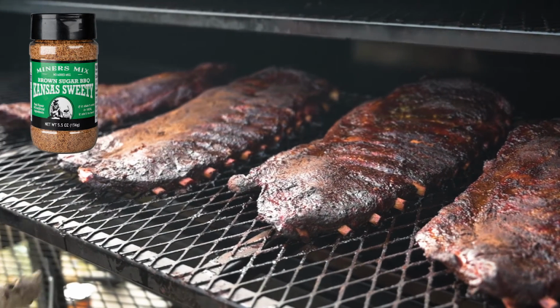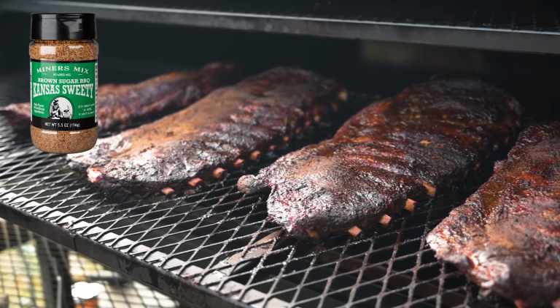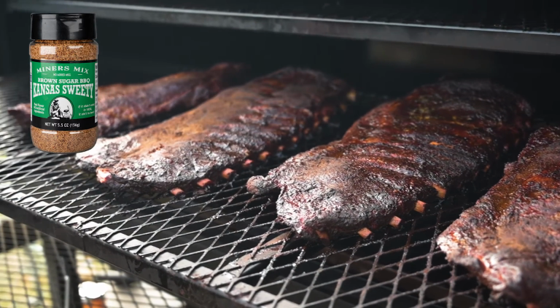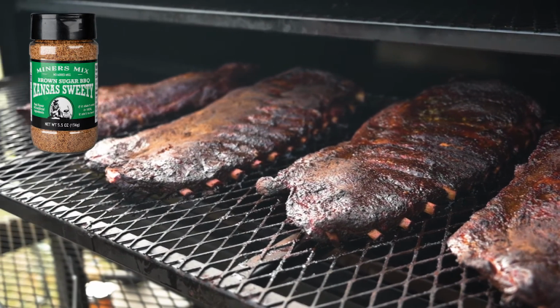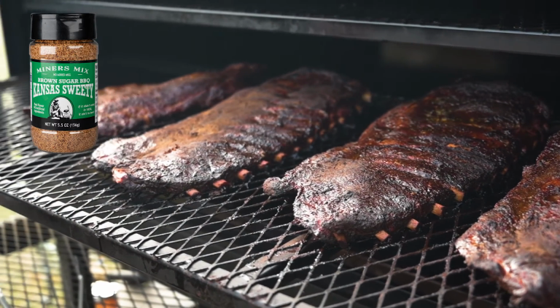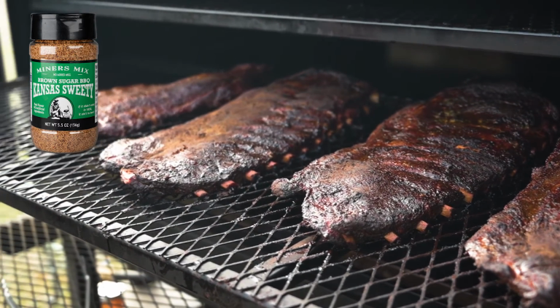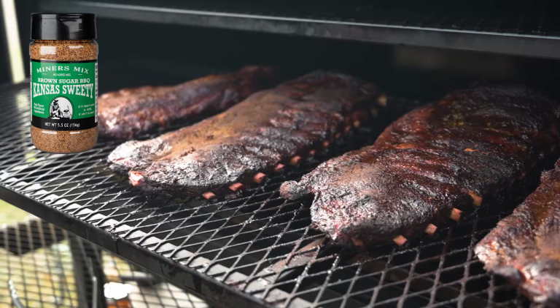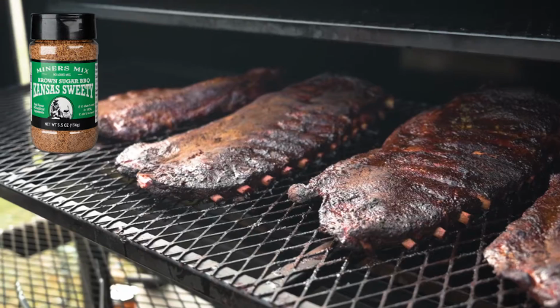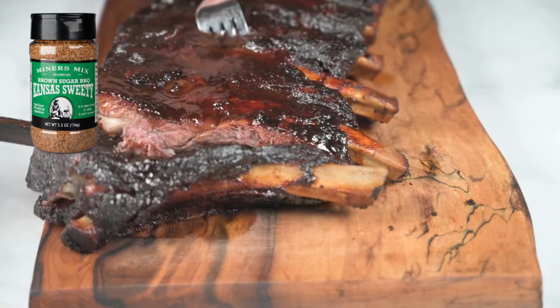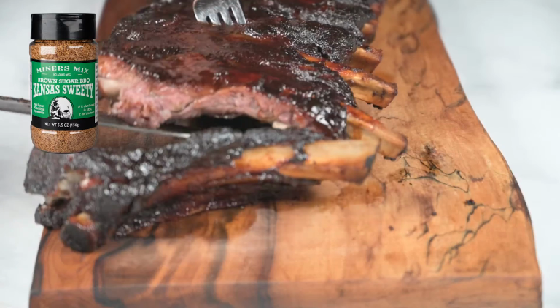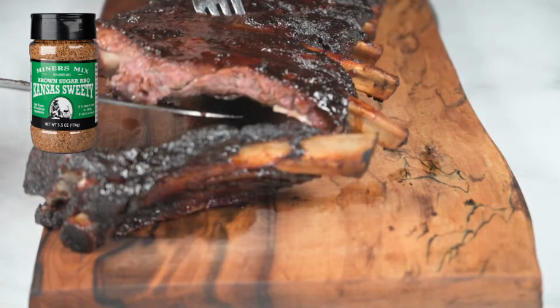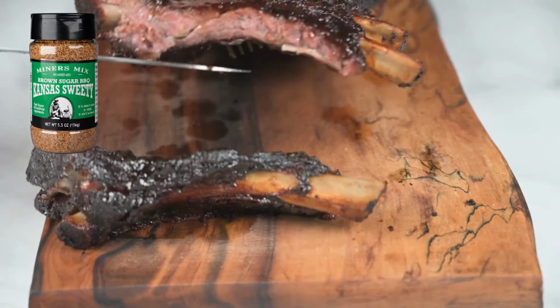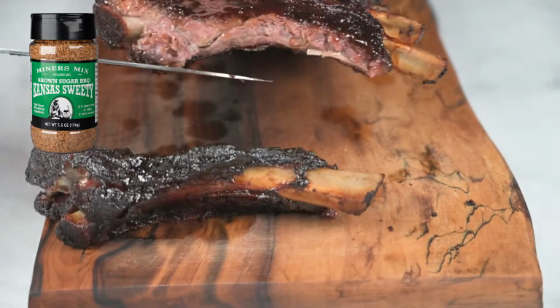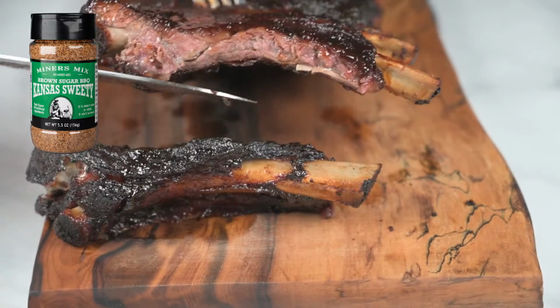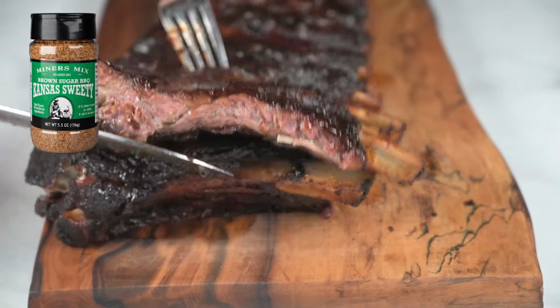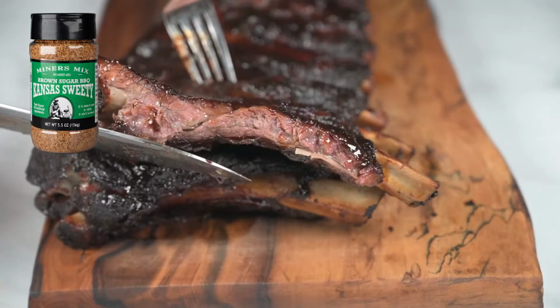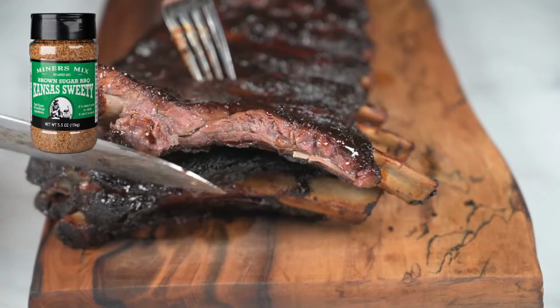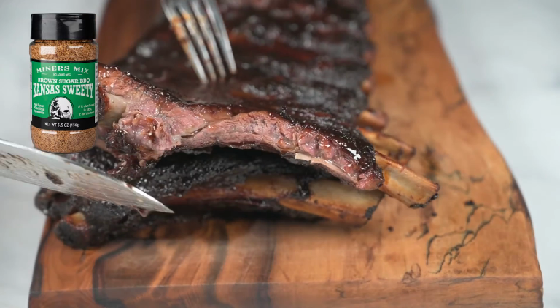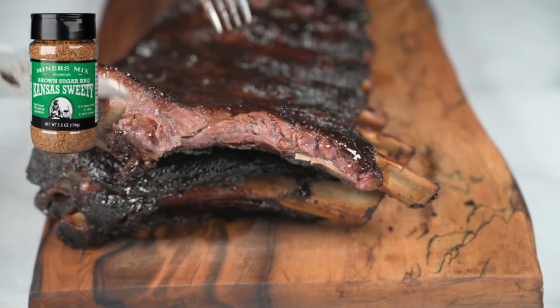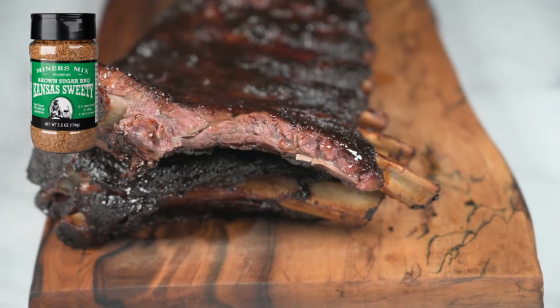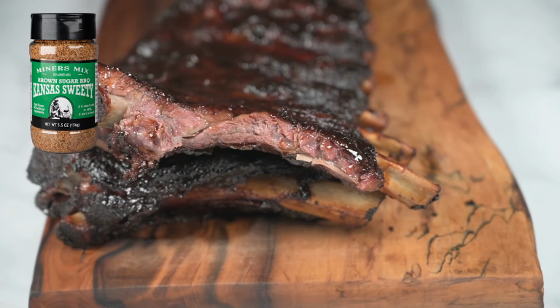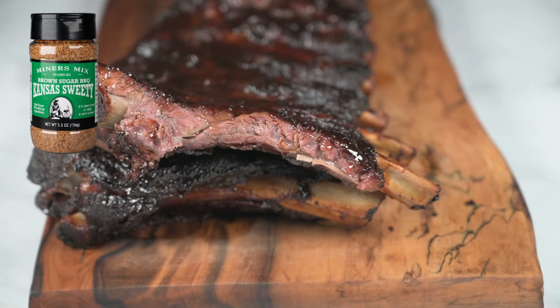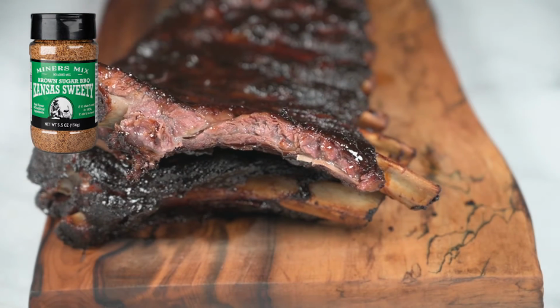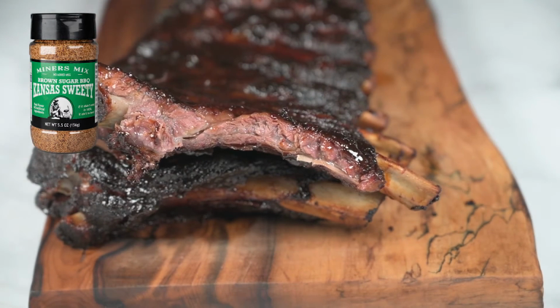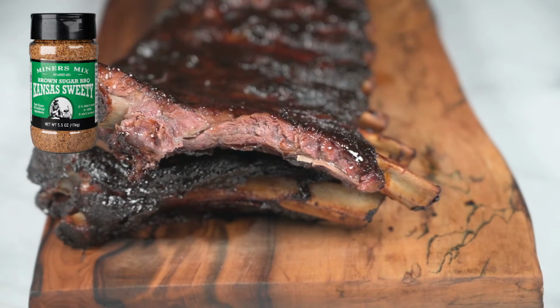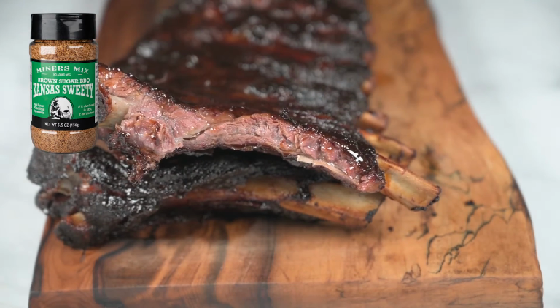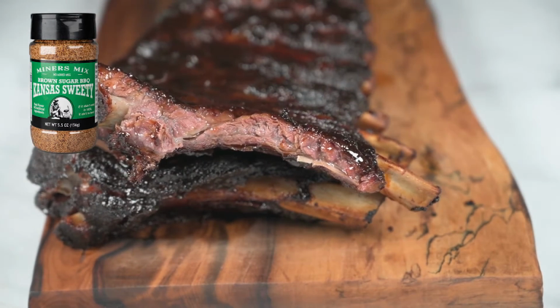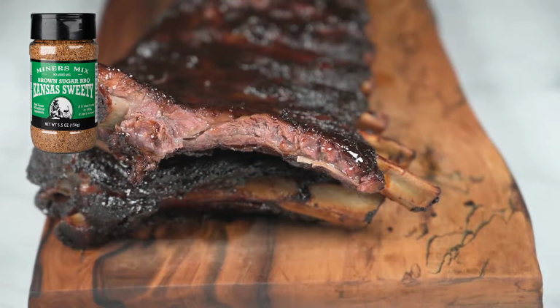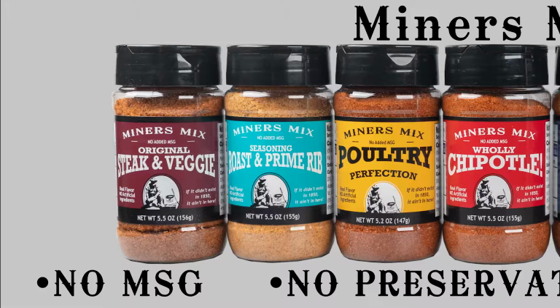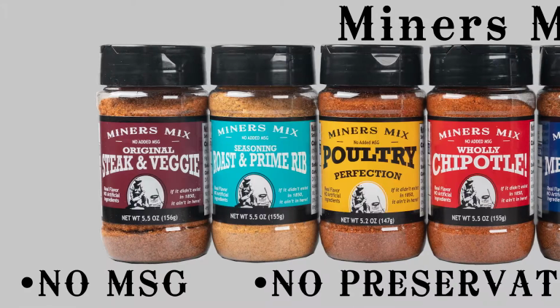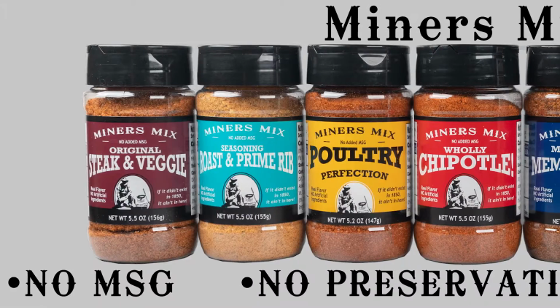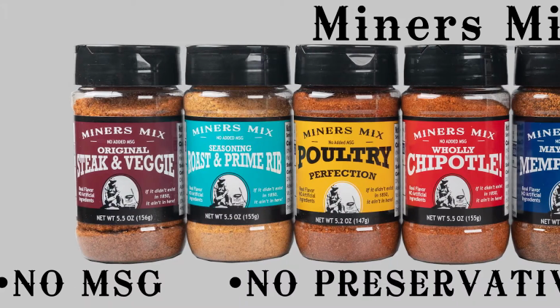Kansas Sweetie is a very sweet rub that packs big, bold, and sweet flavor.